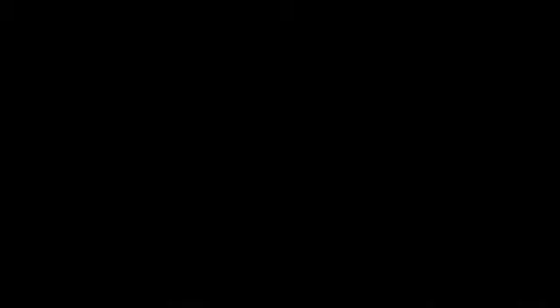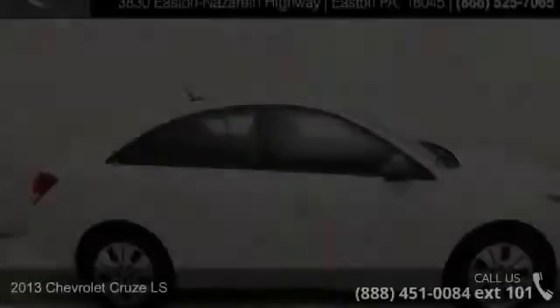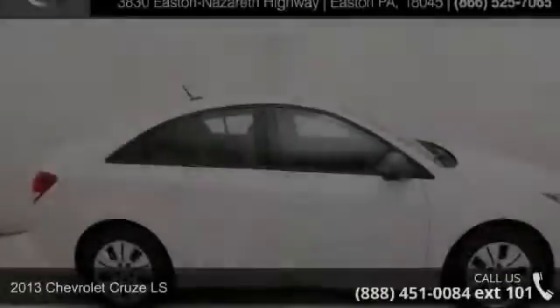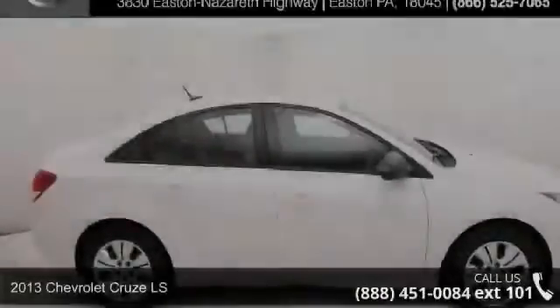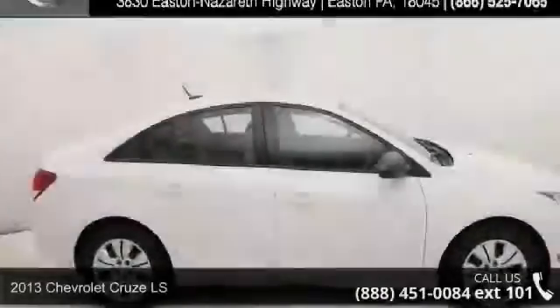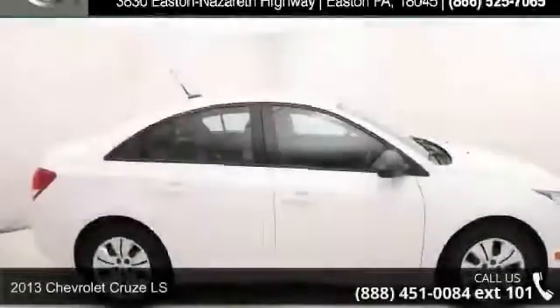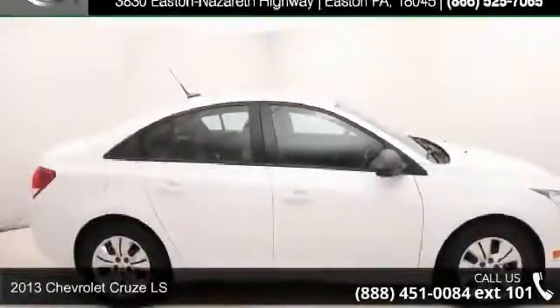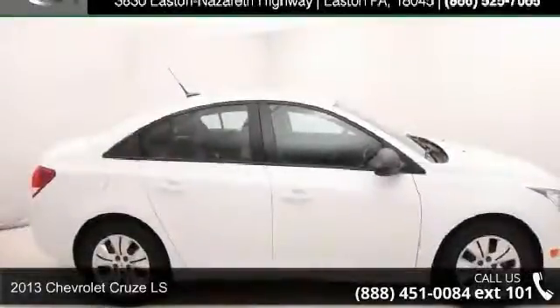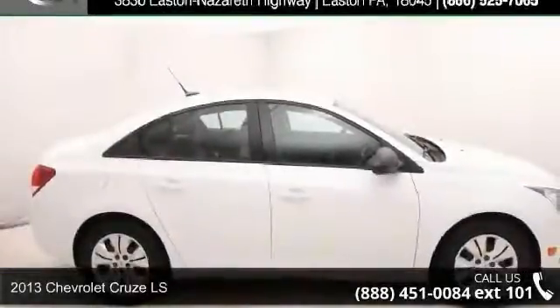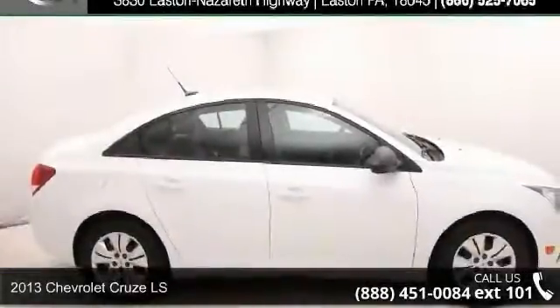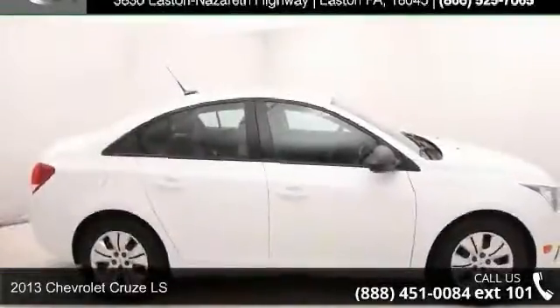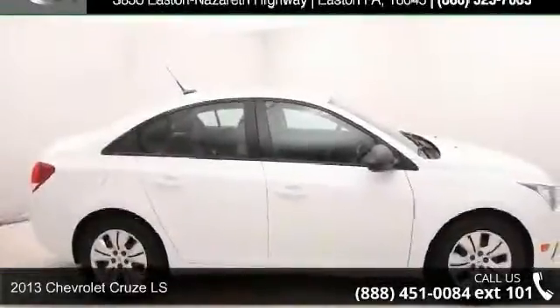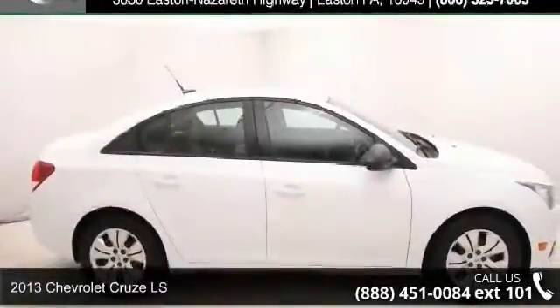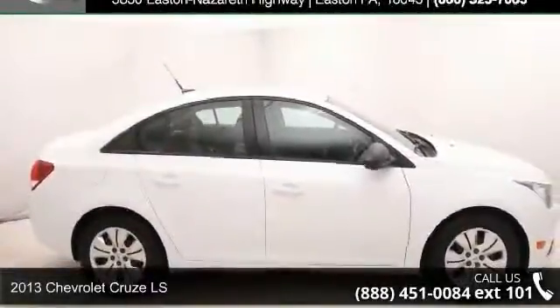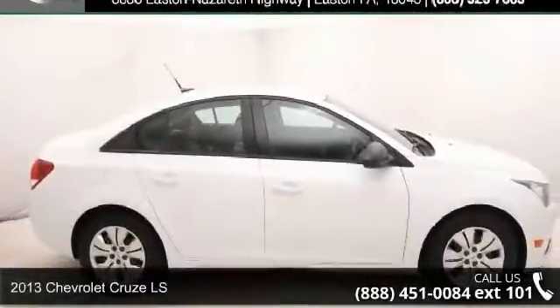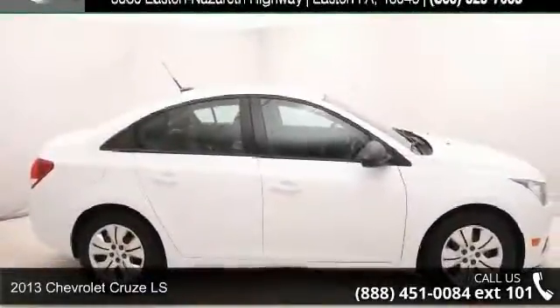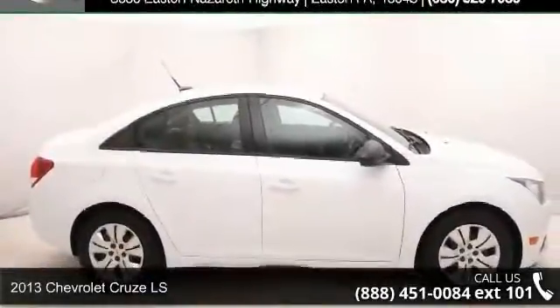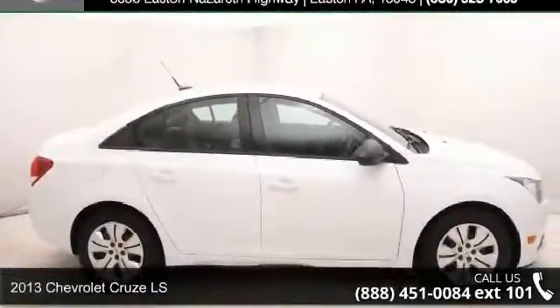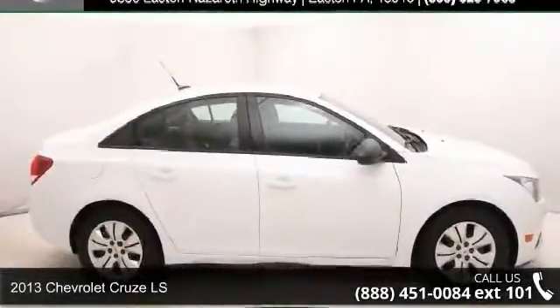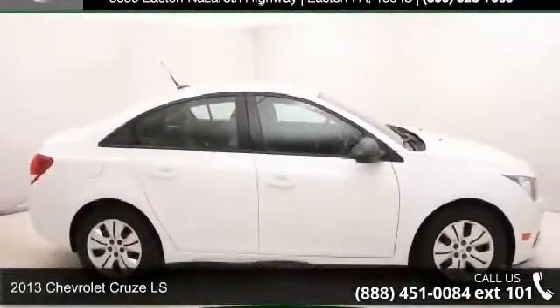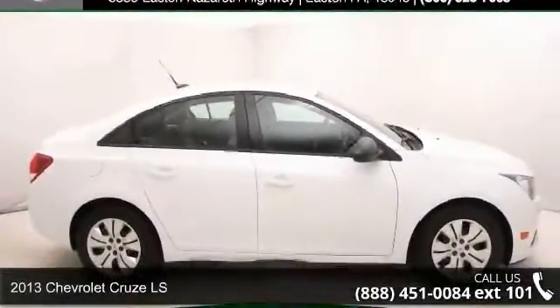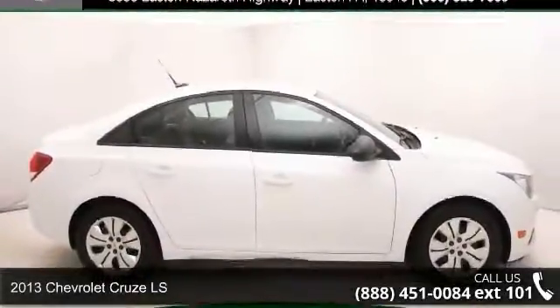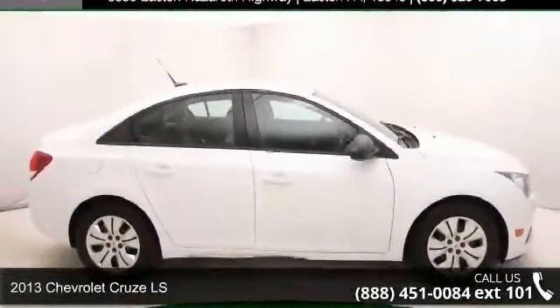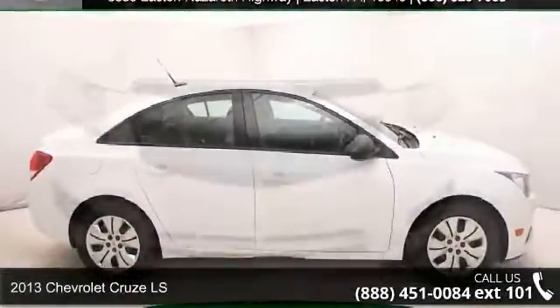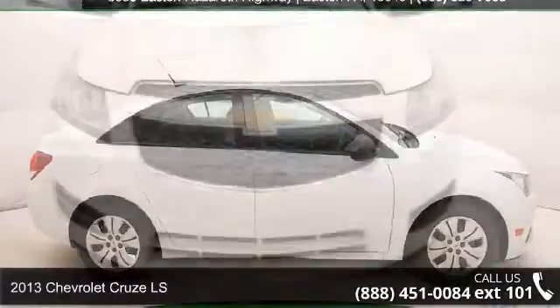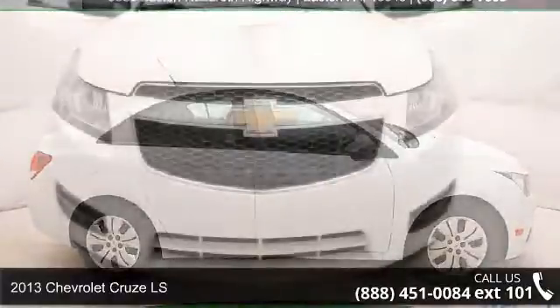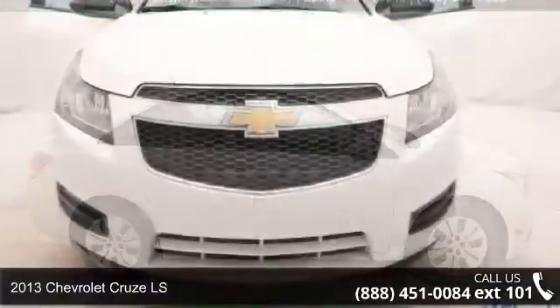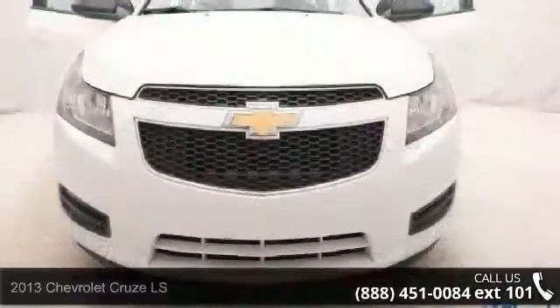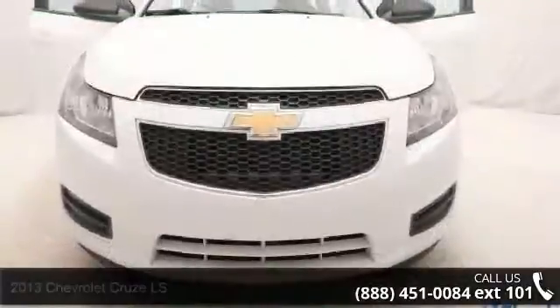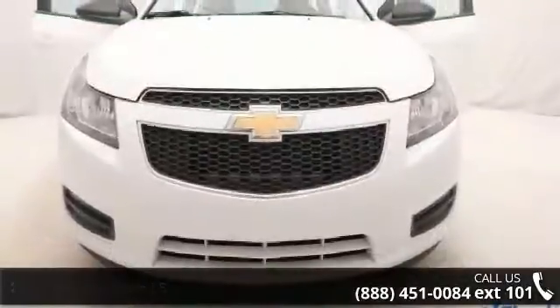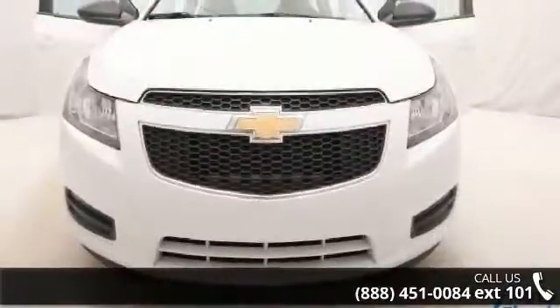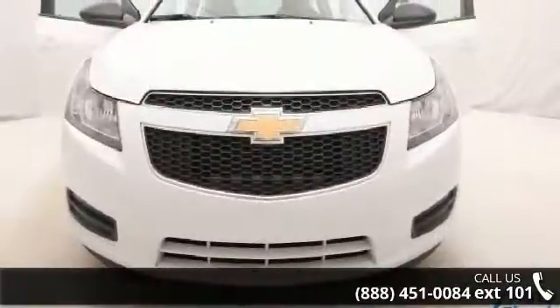Arrive in style with this 2013 Chevrolet Cruze LS. This may be the set of wheels you've been looking for.